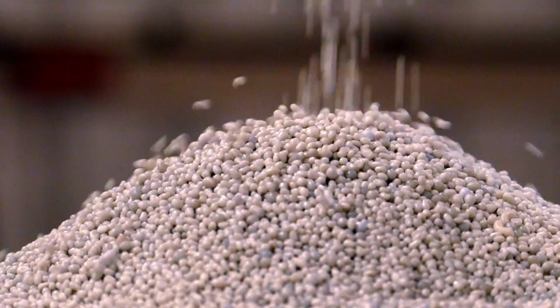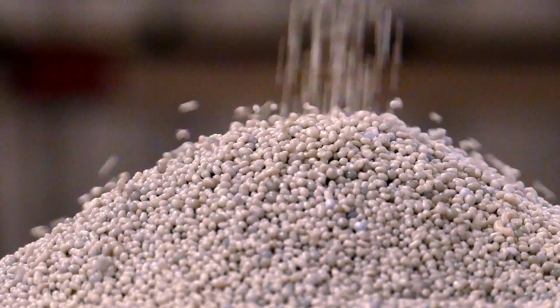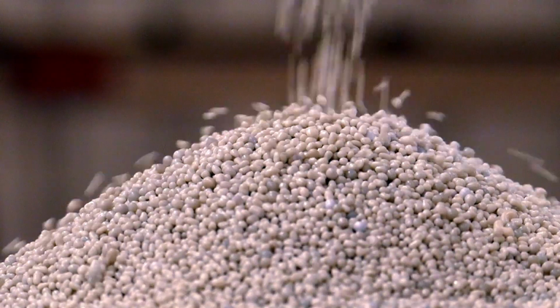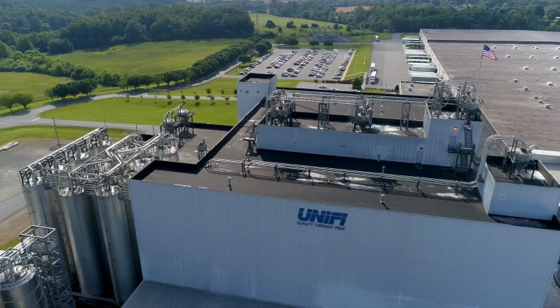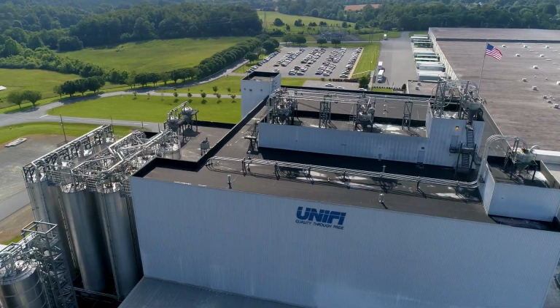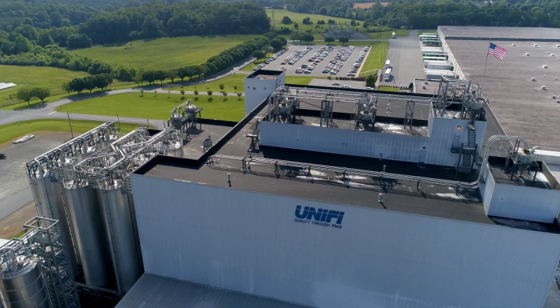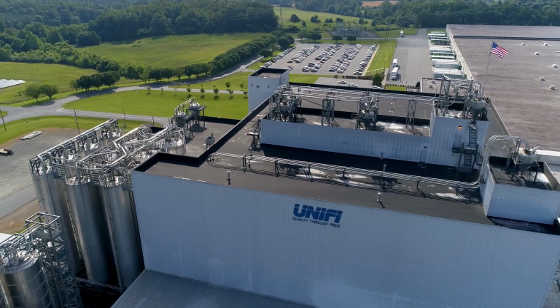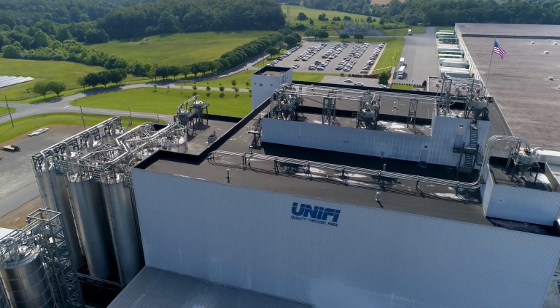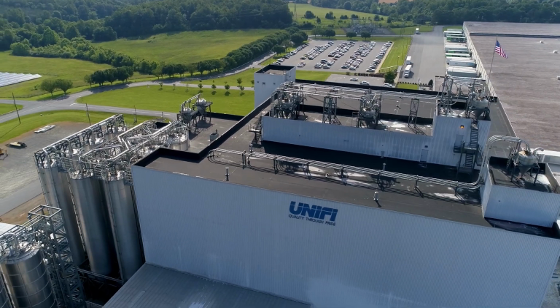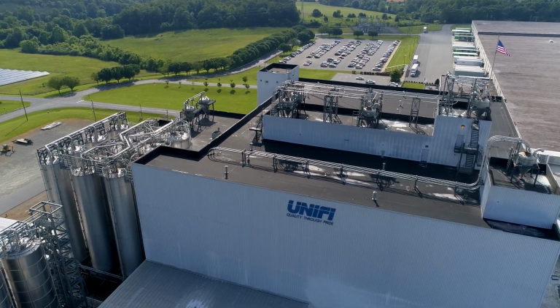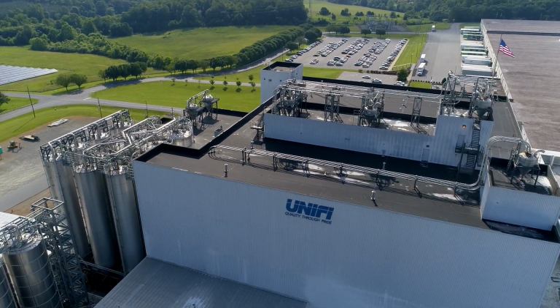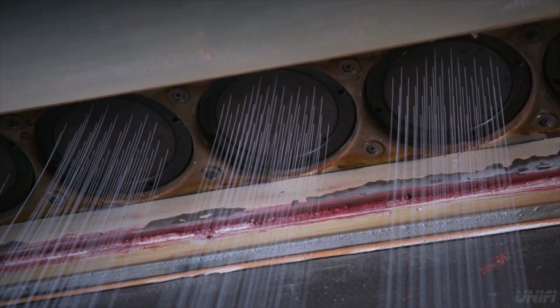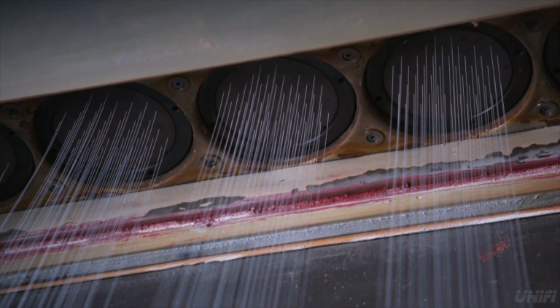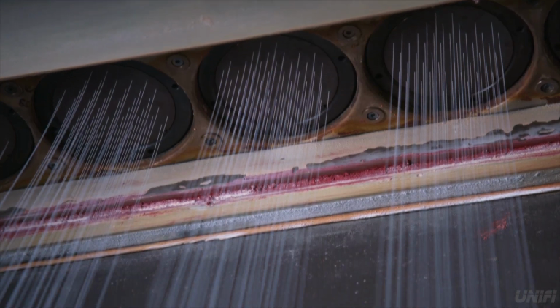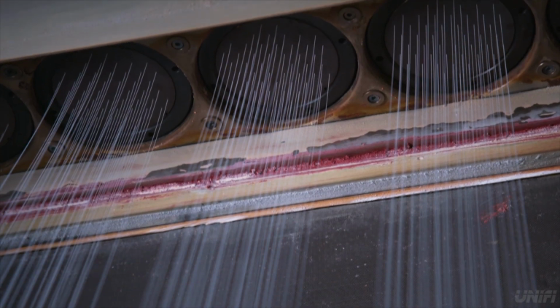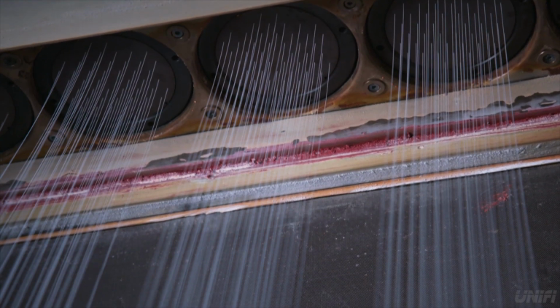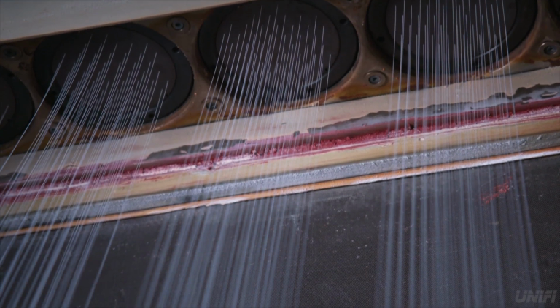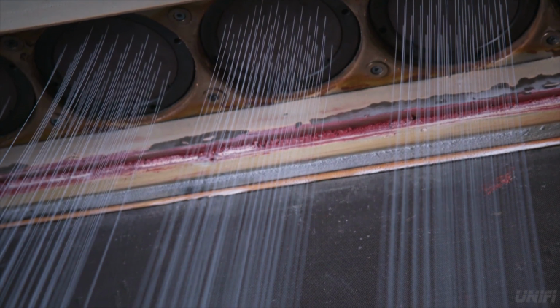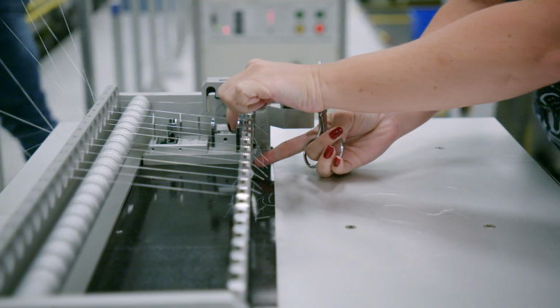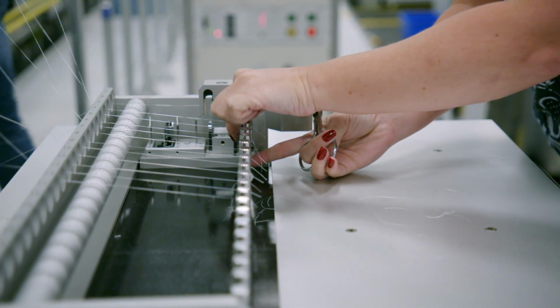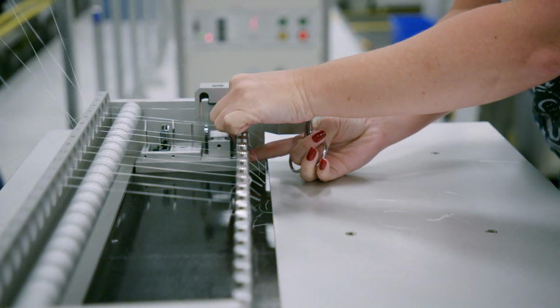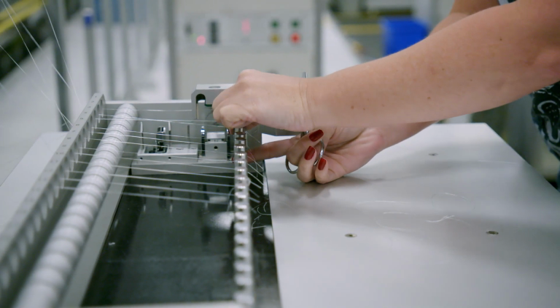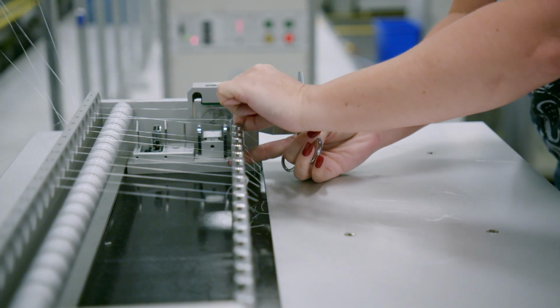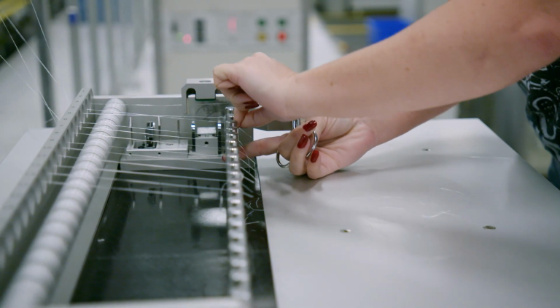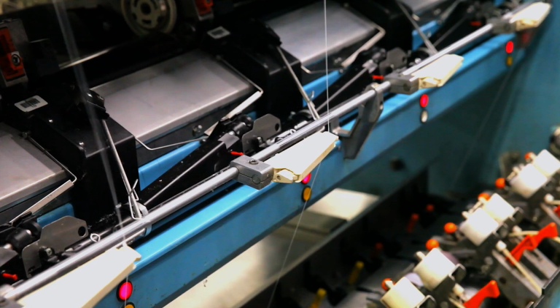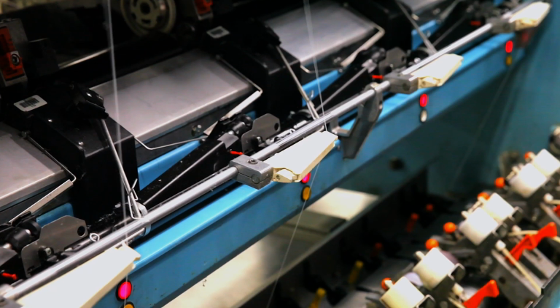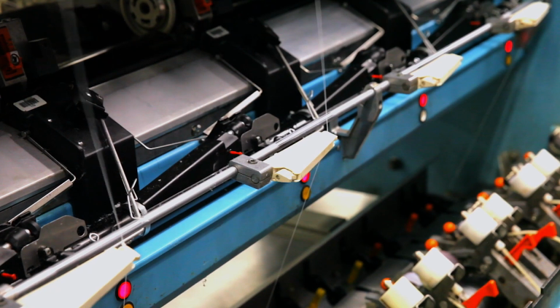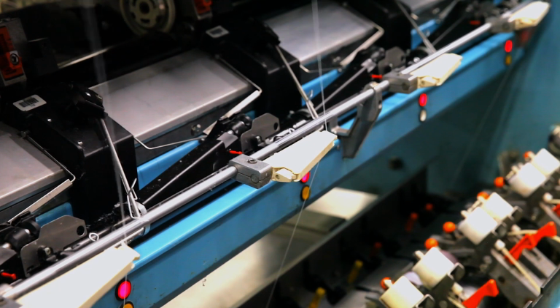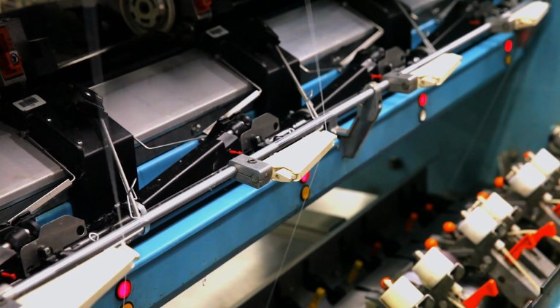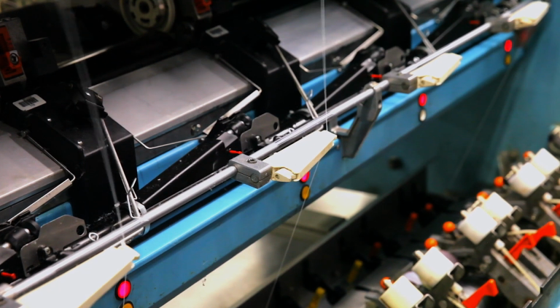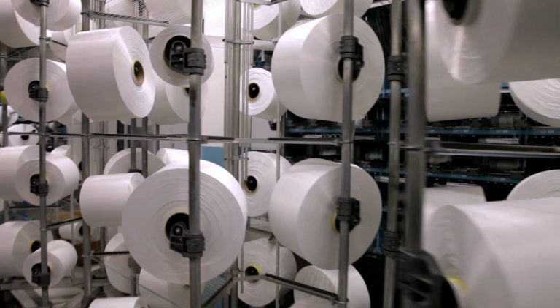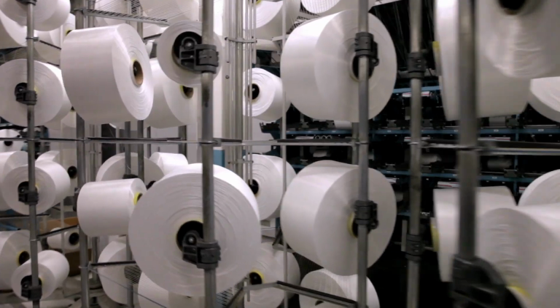The recycling company, Unify, then transformed the chip into a product called Reprieve Fiber, made entirely from recycled materials.